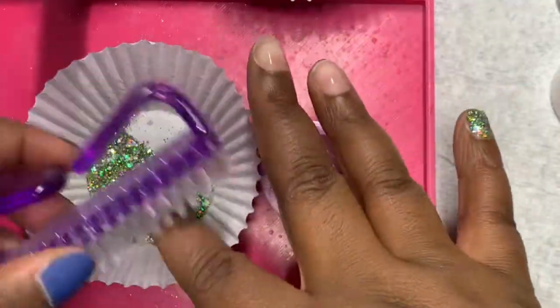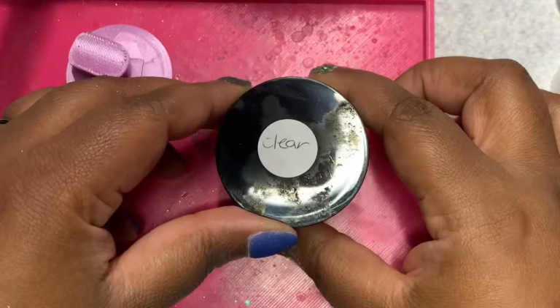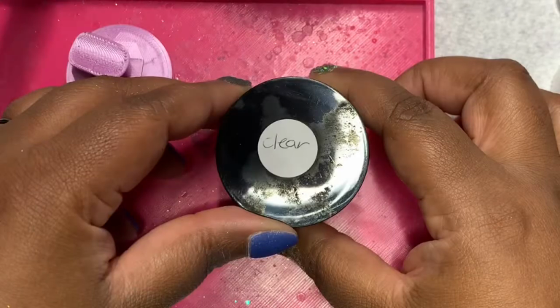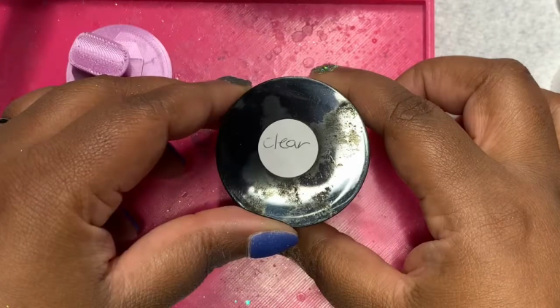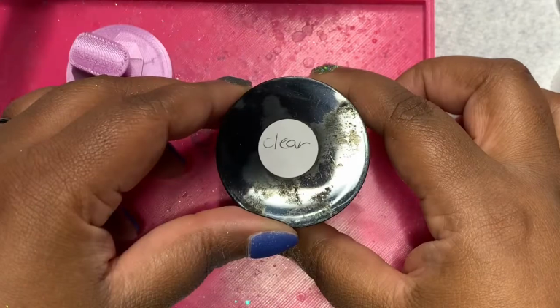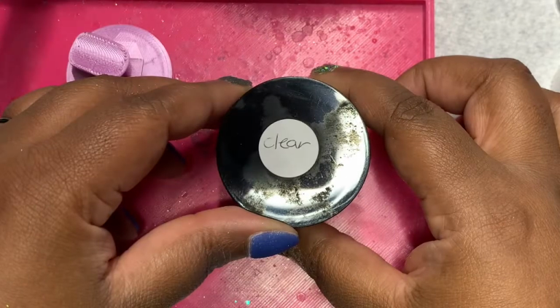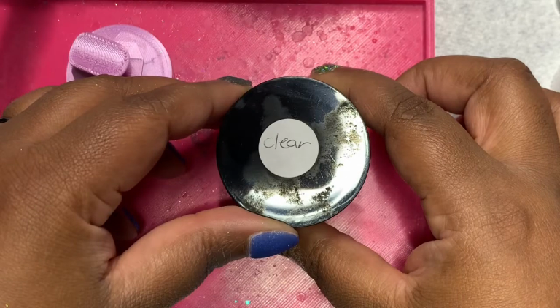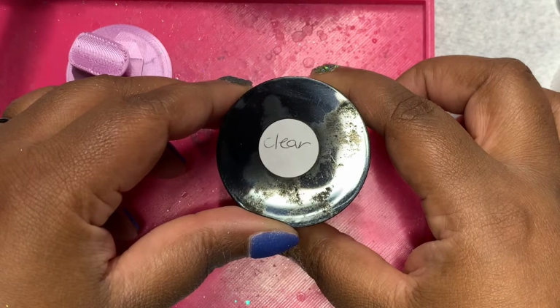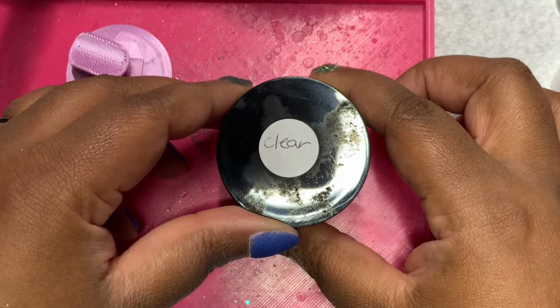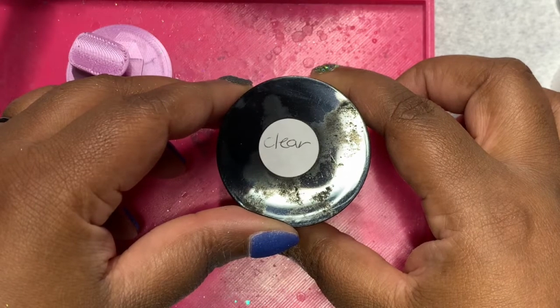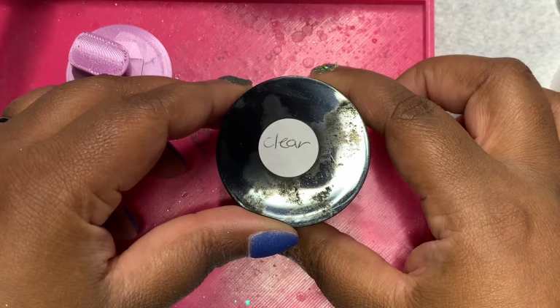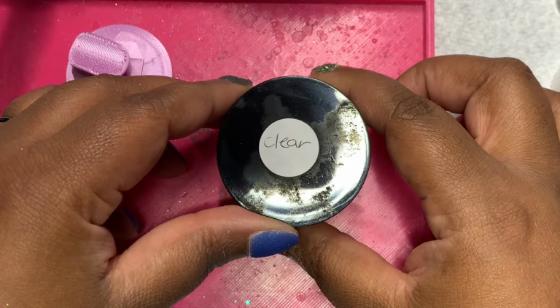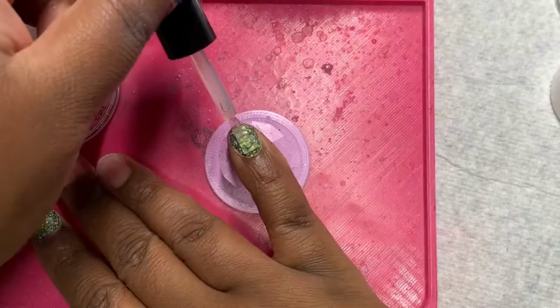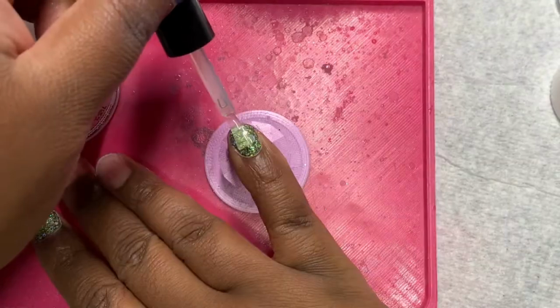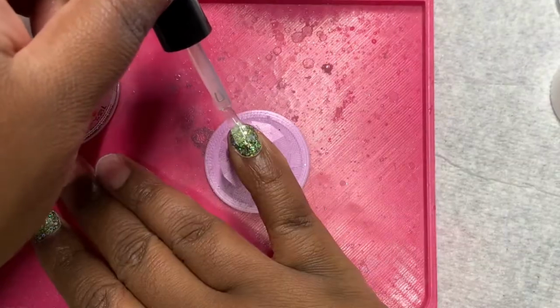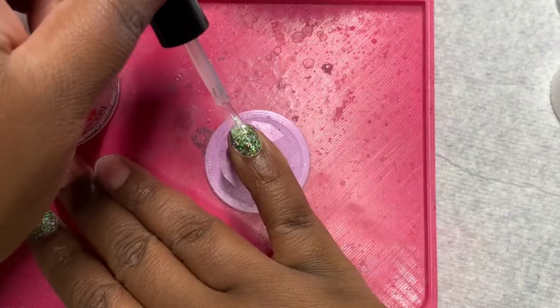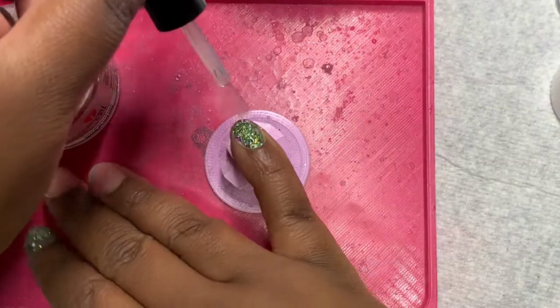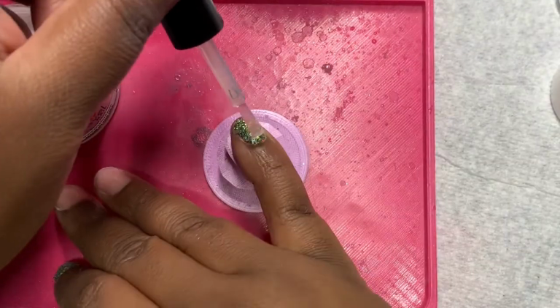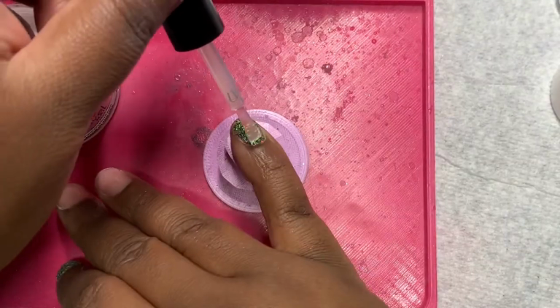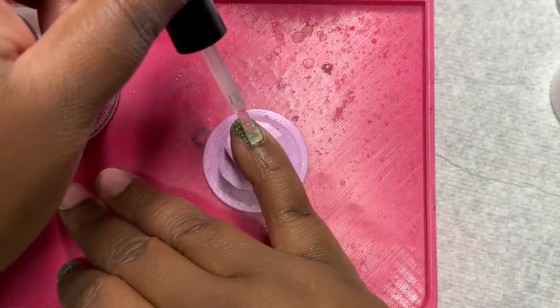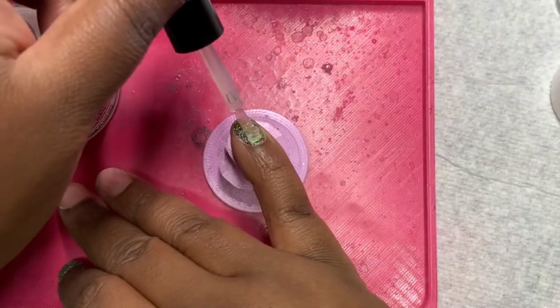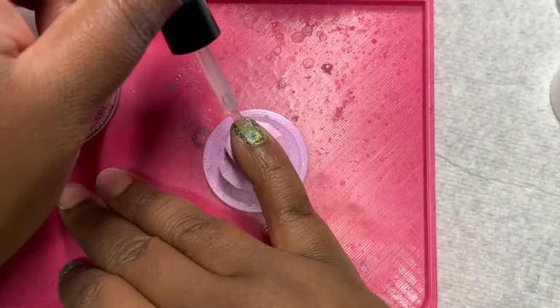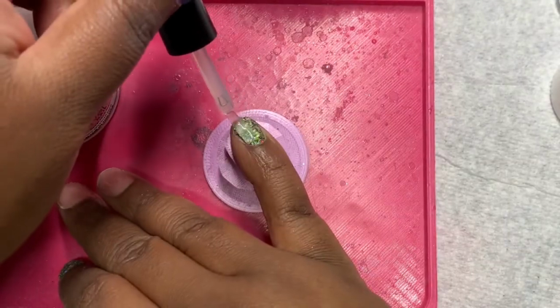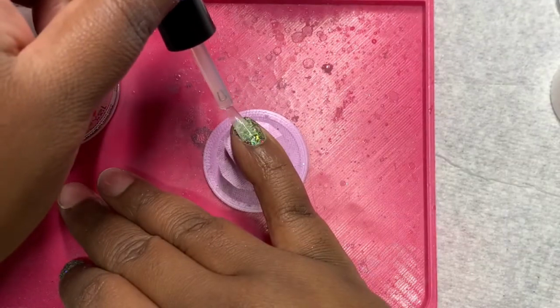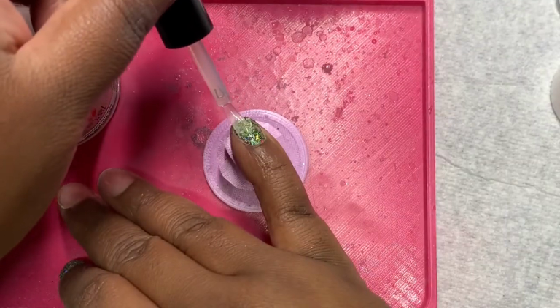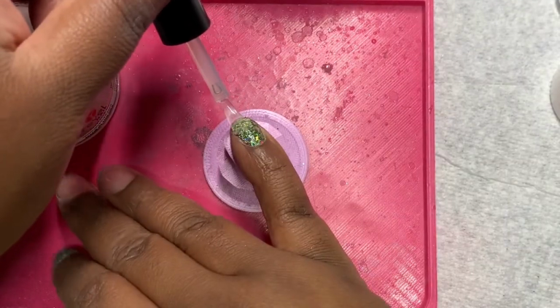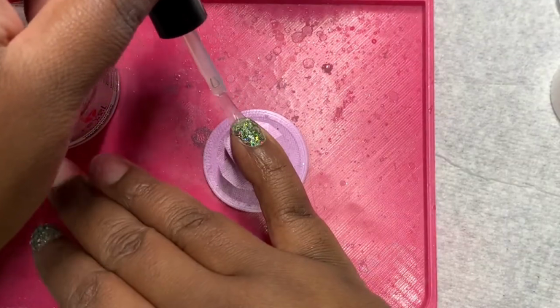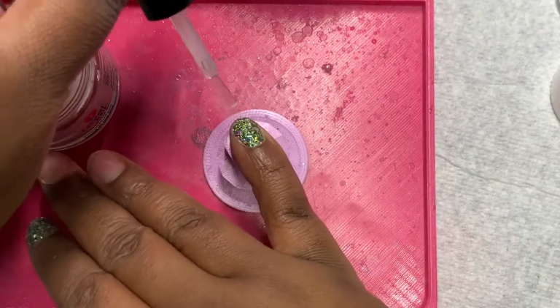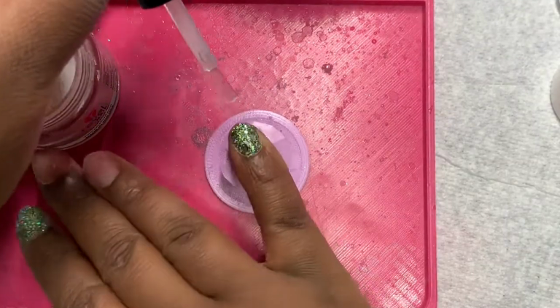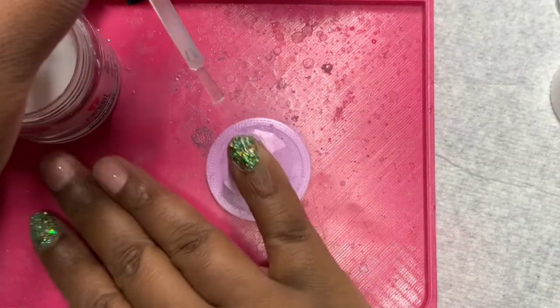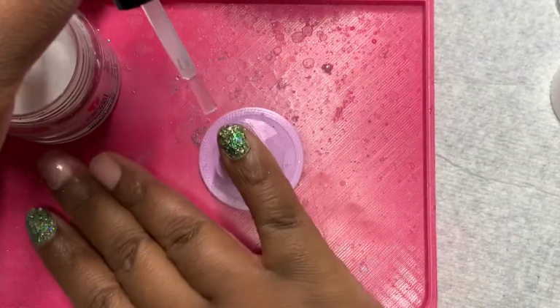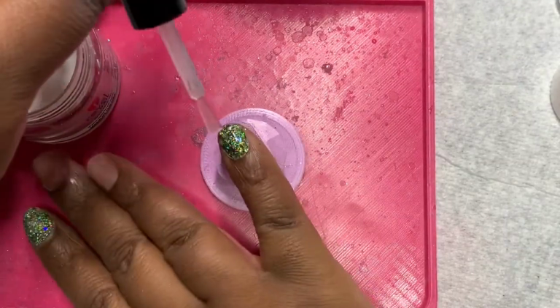Before I move on to Moonchild, I am going to do one dip of clear to encapsulate UFO, and then I am going to be back.